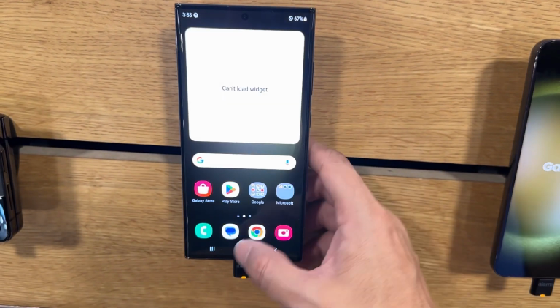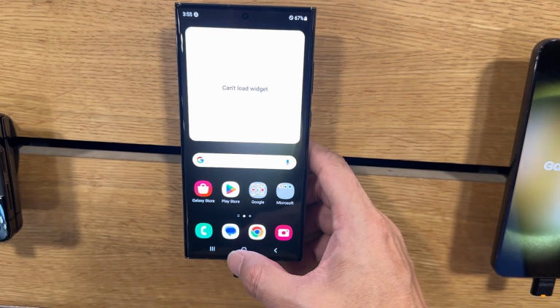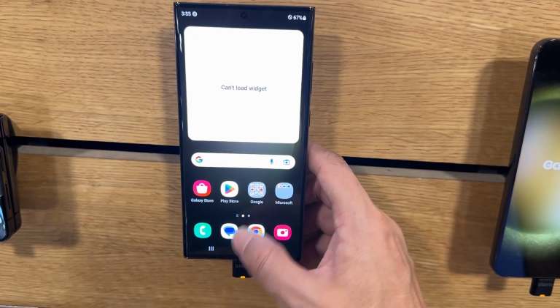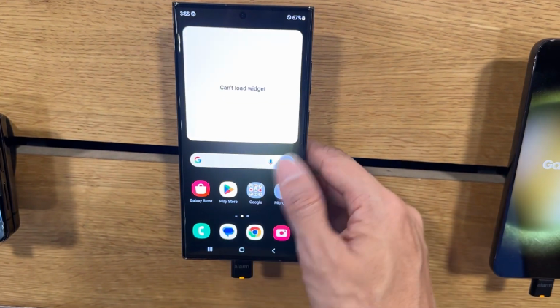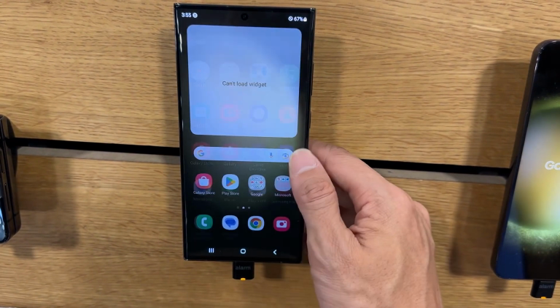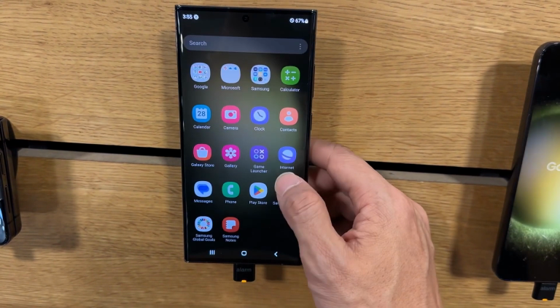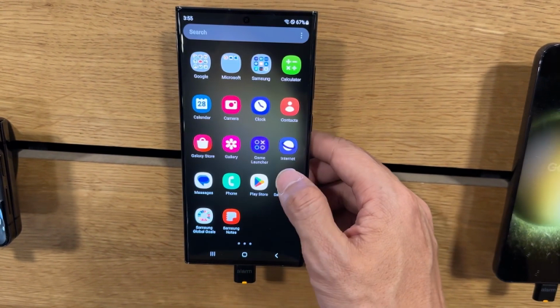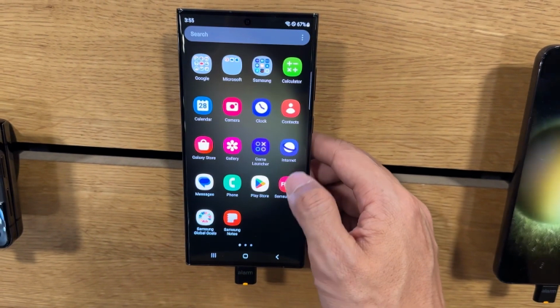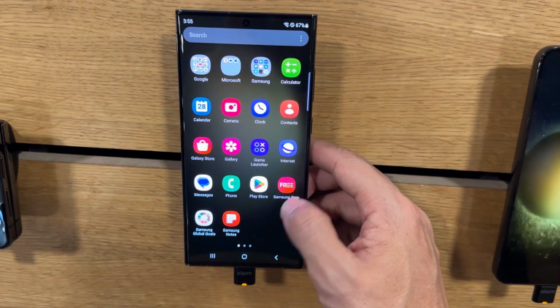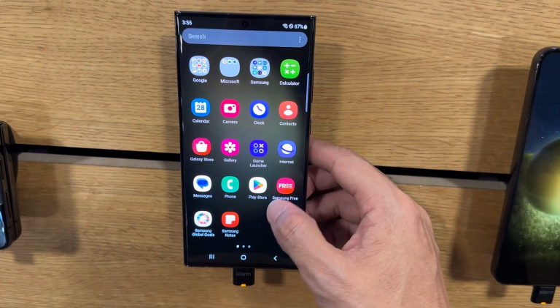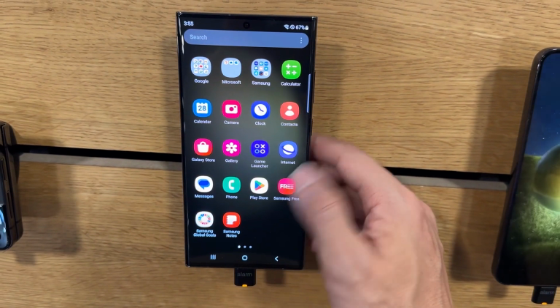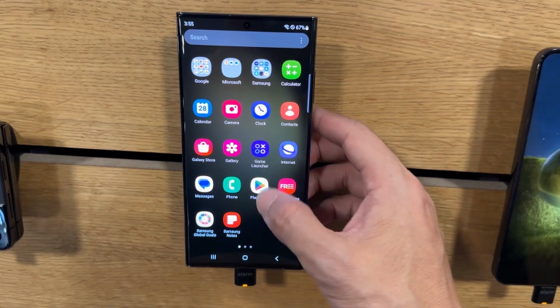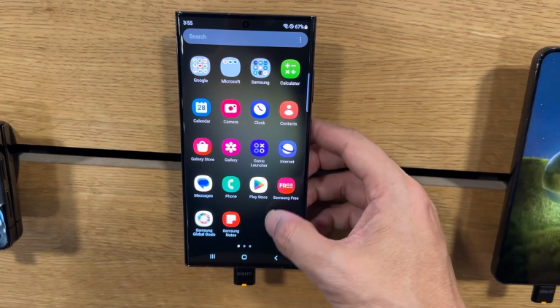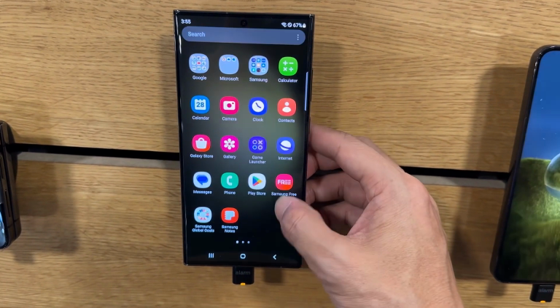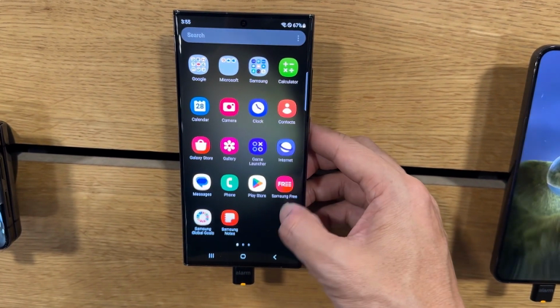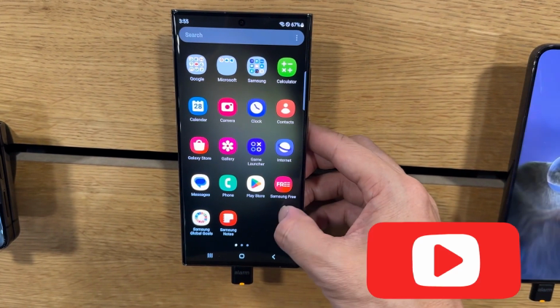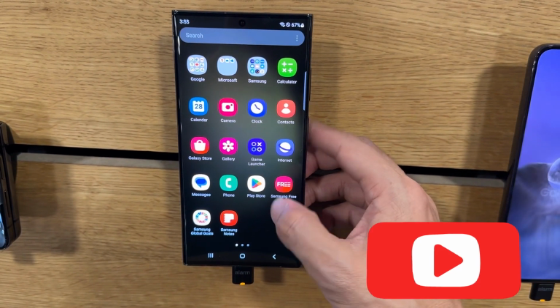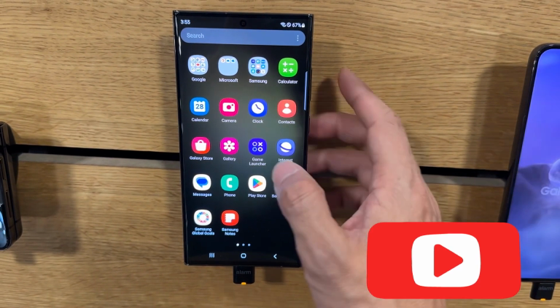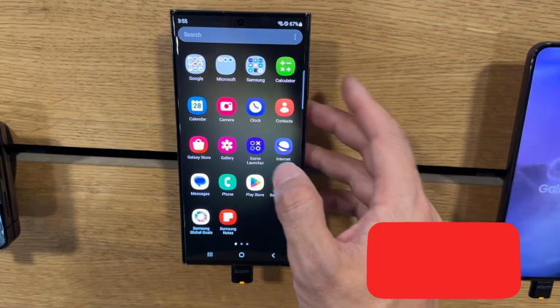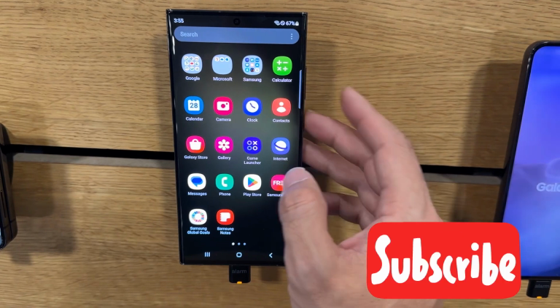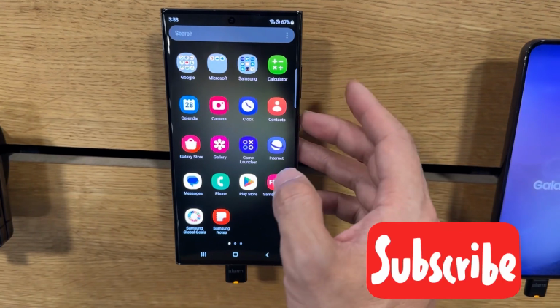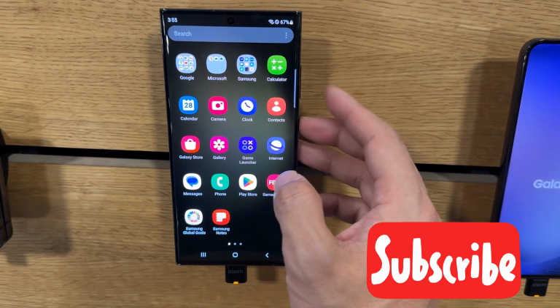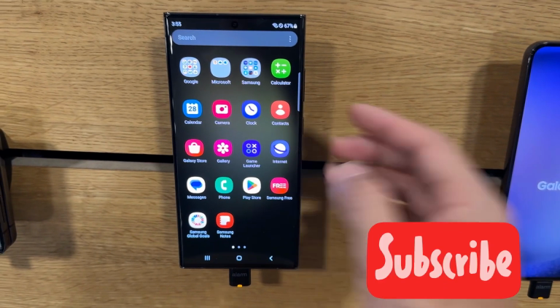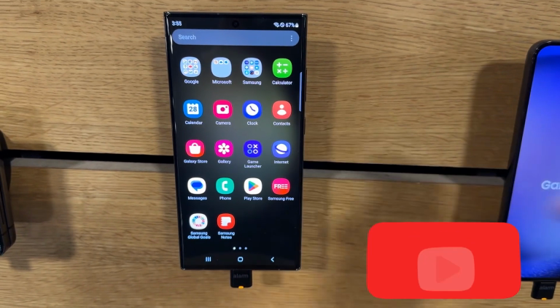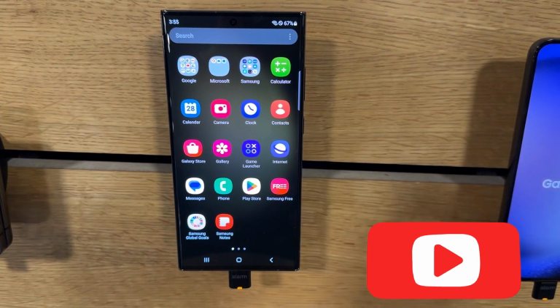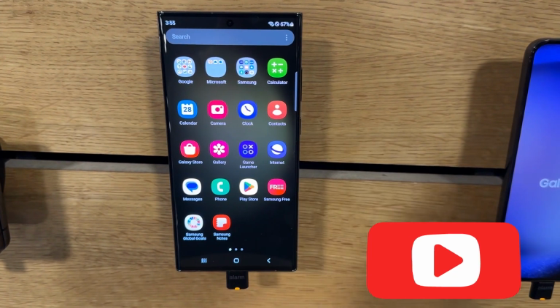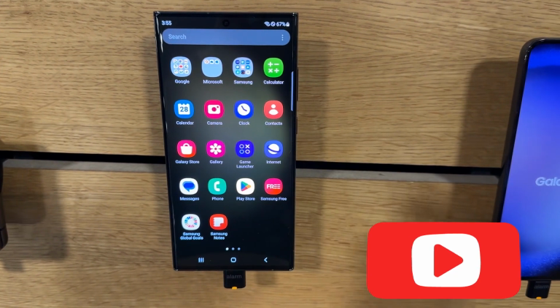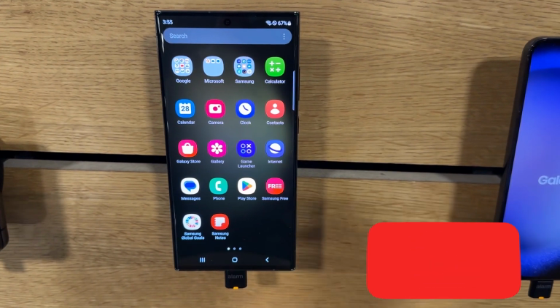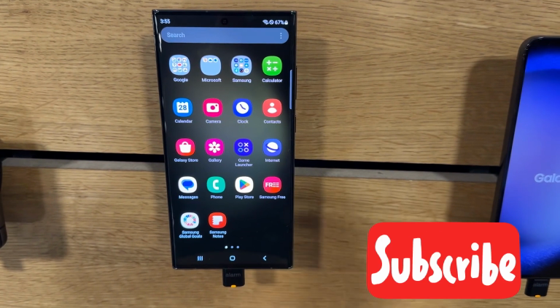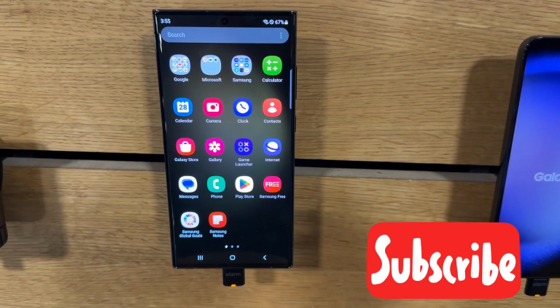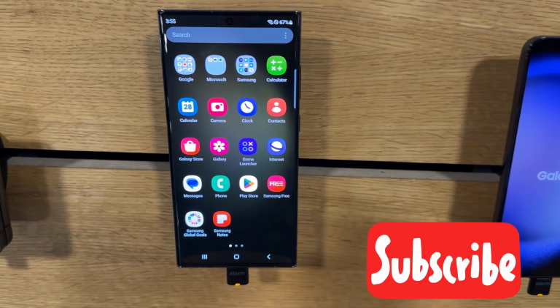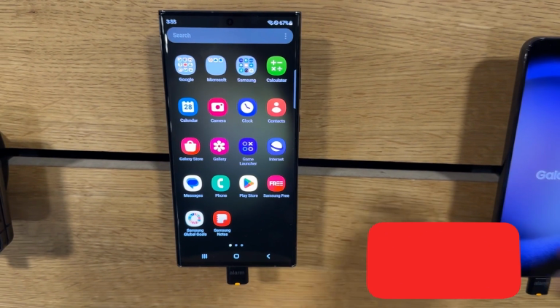You just restarted your phone. If you find this video helpful, please give it a like and subscribe to my channel for more videos.